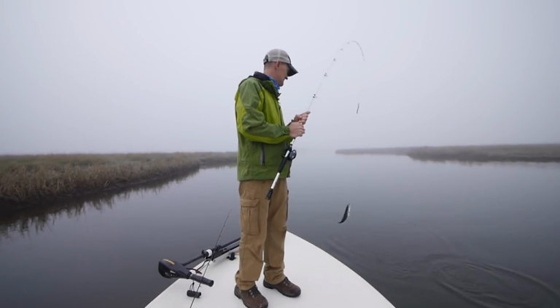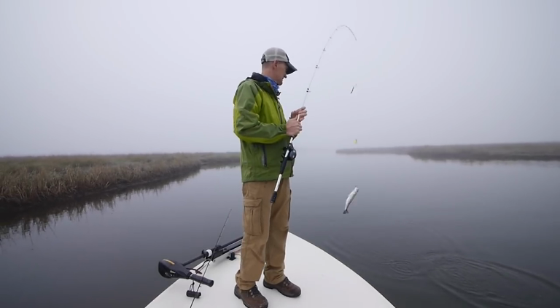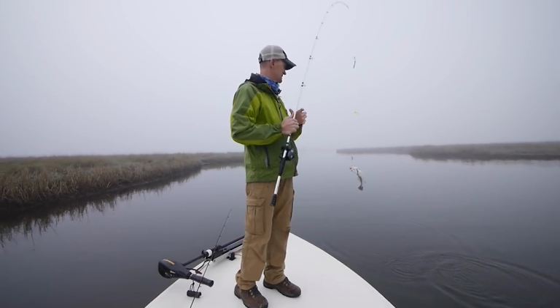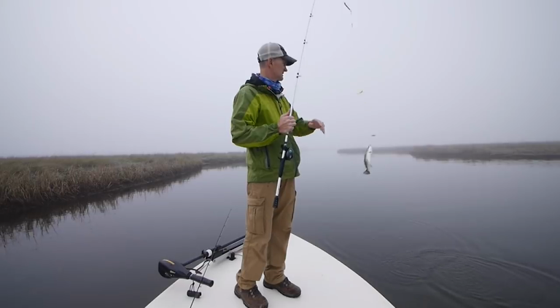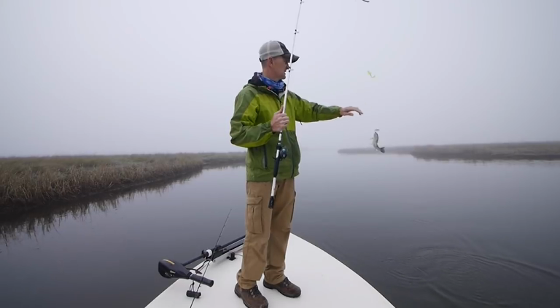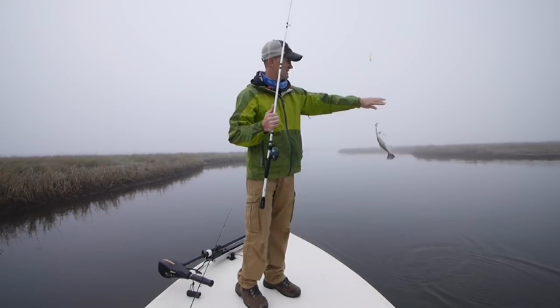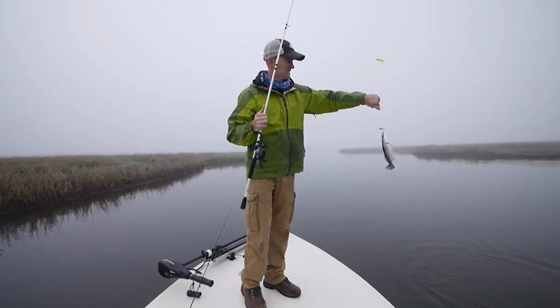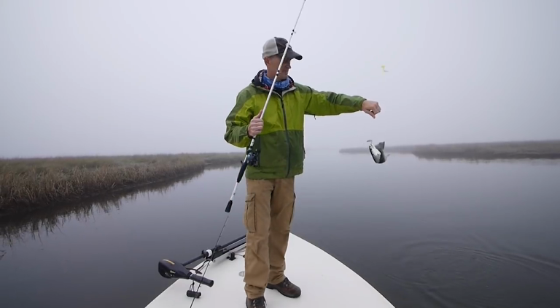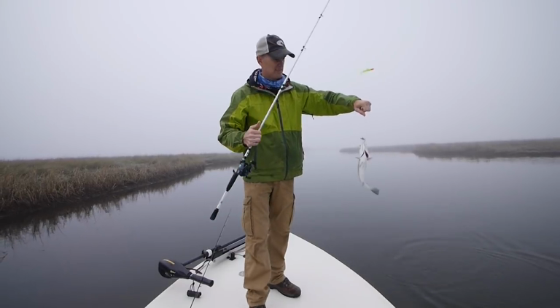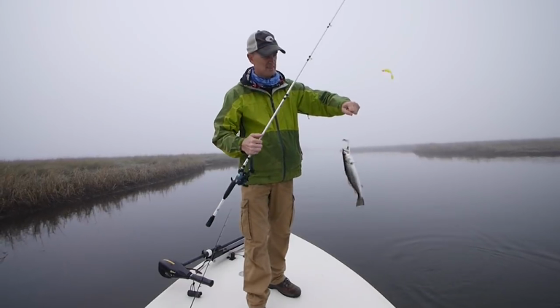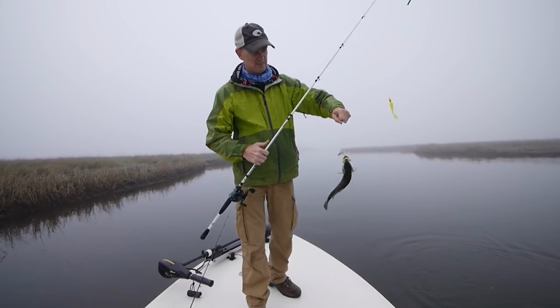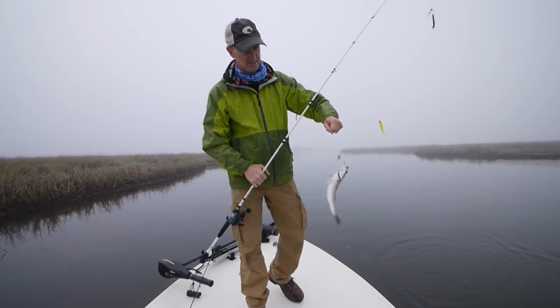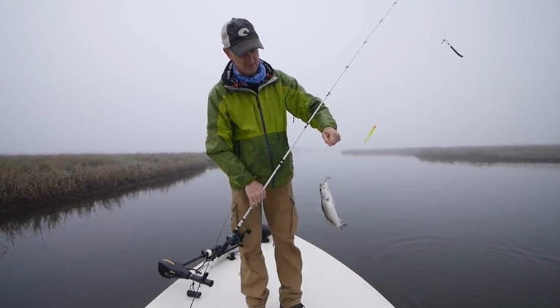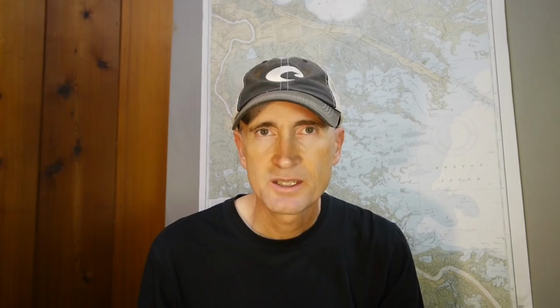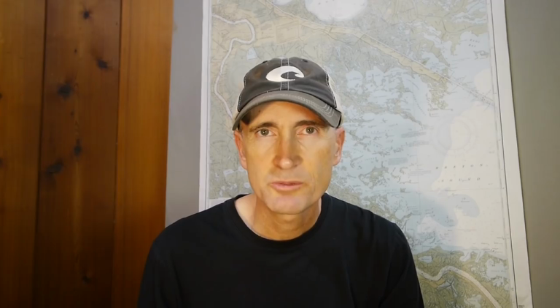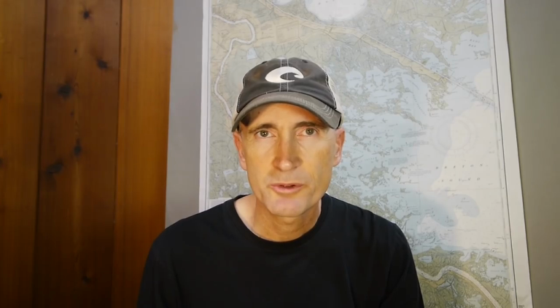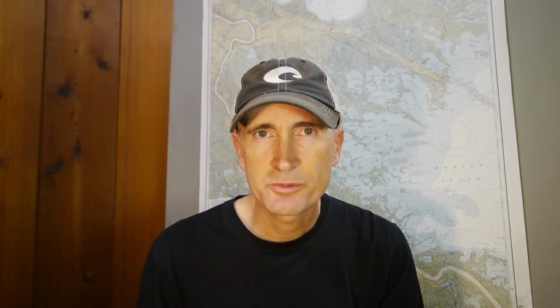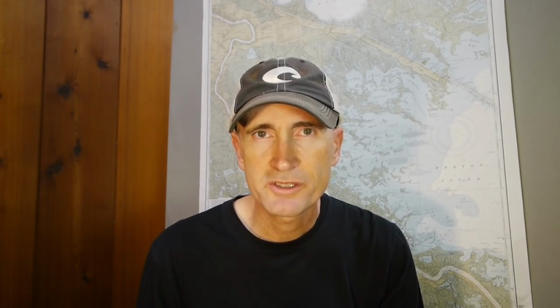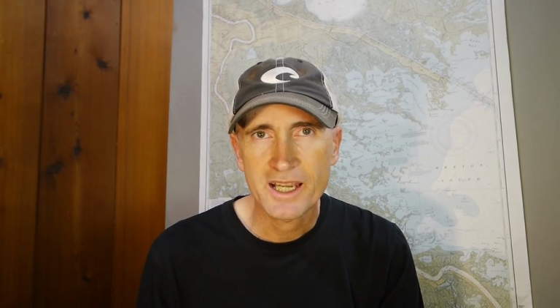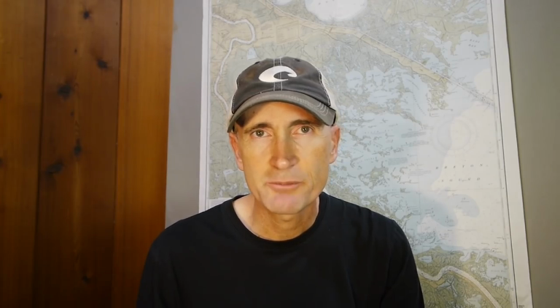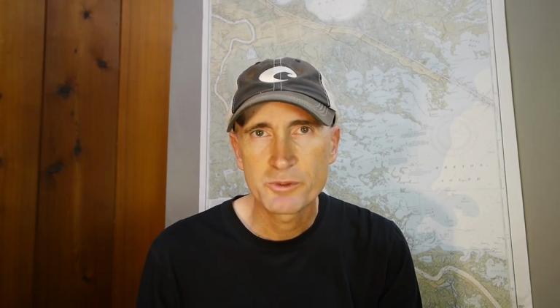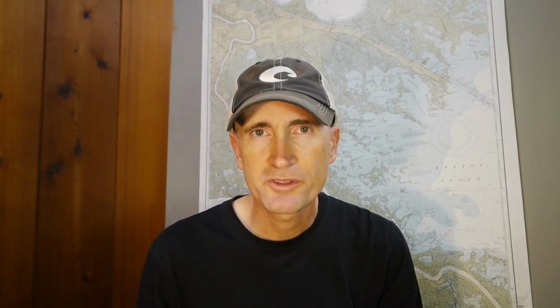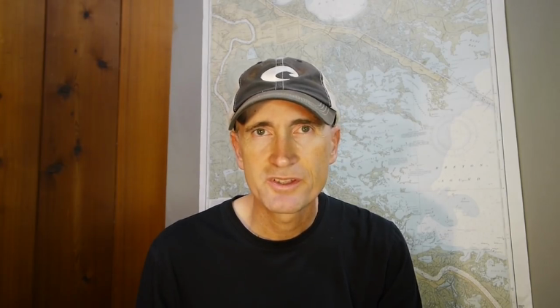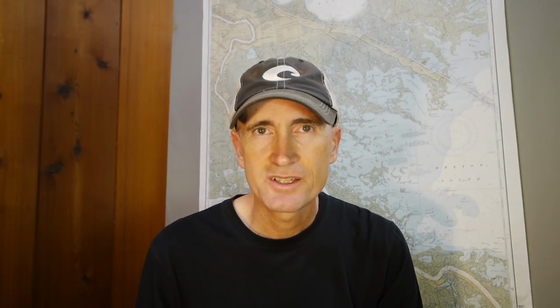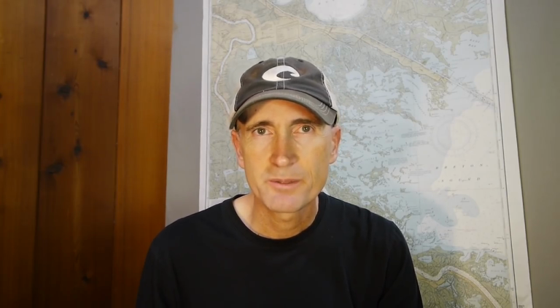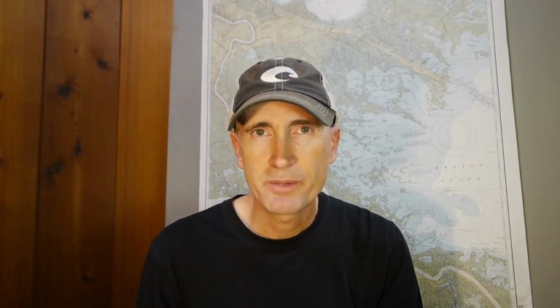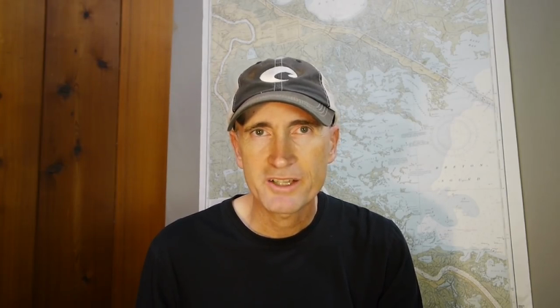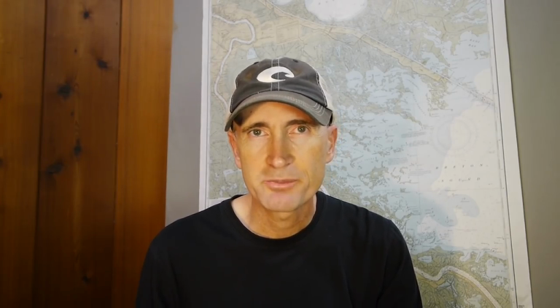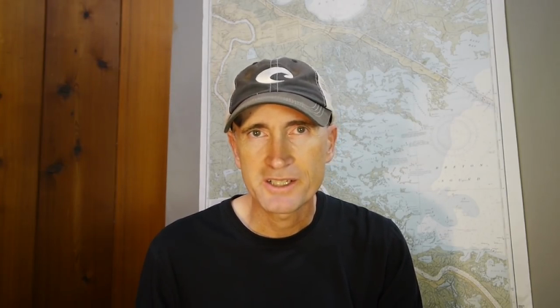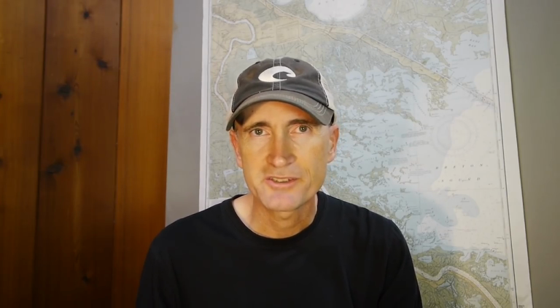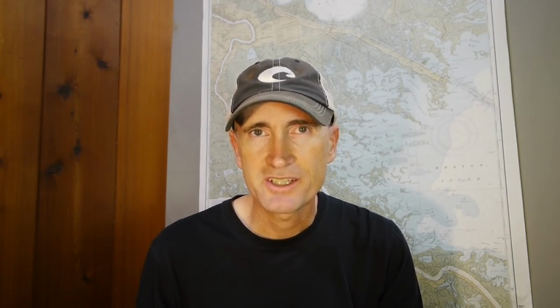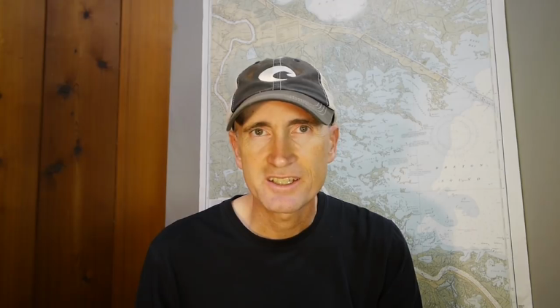He might measure — he's skinny. Well, I was really happy with the bass bite today.